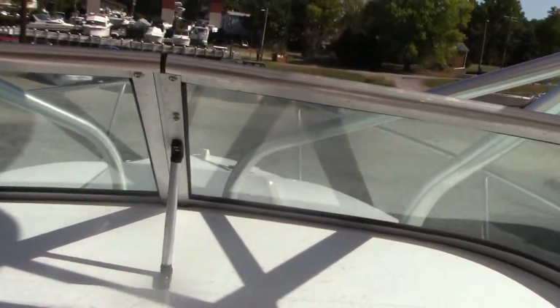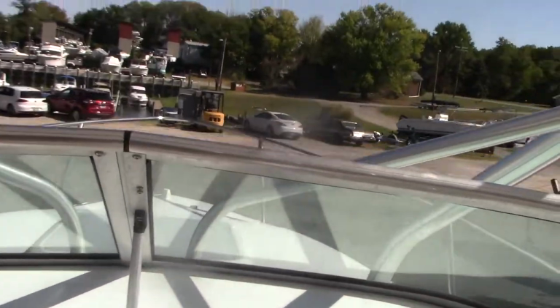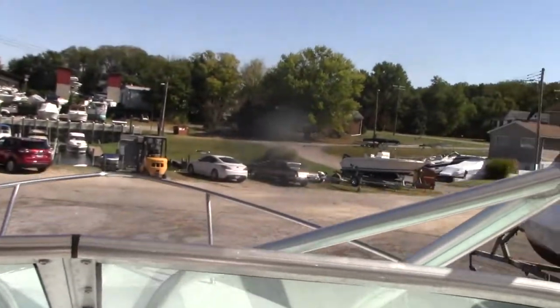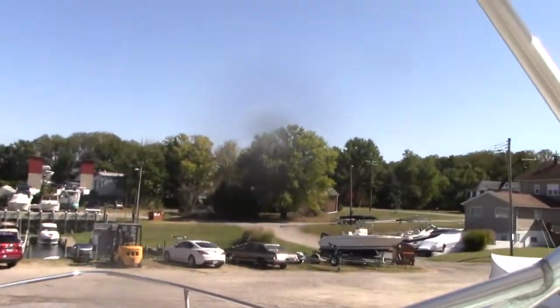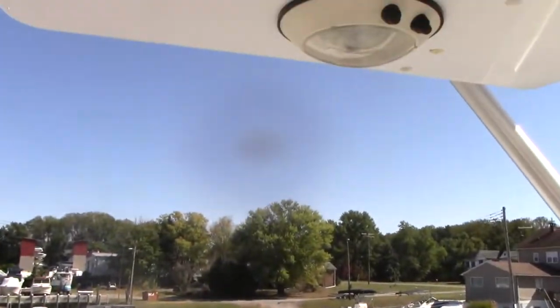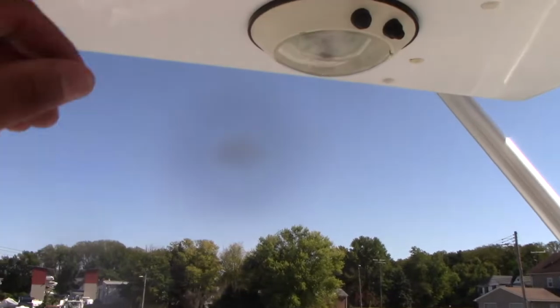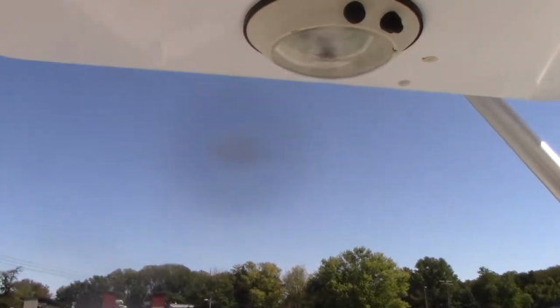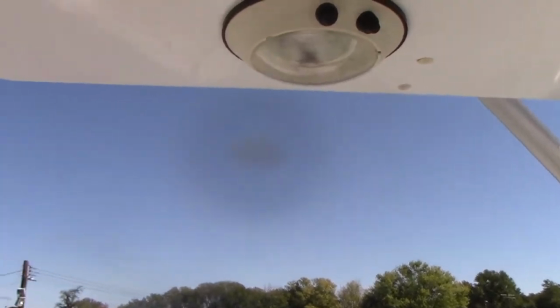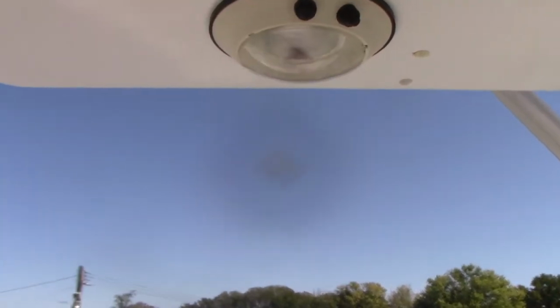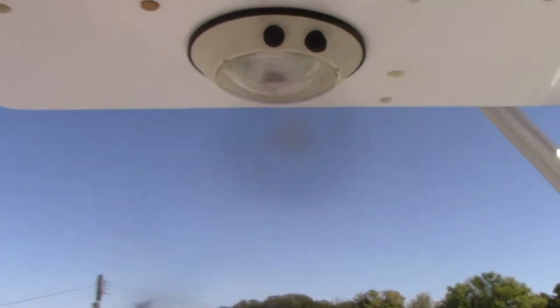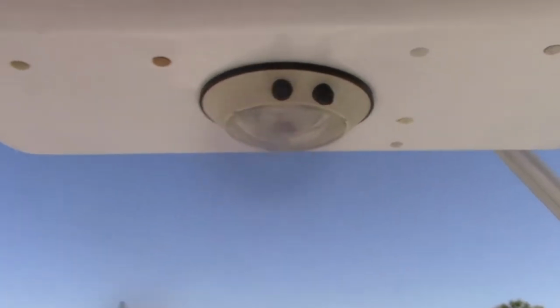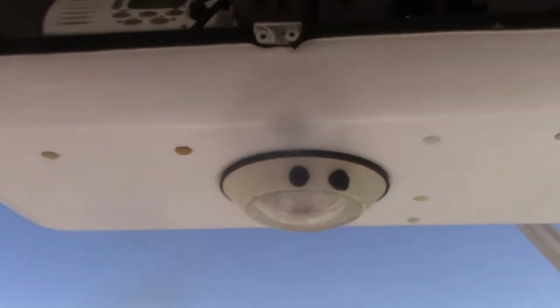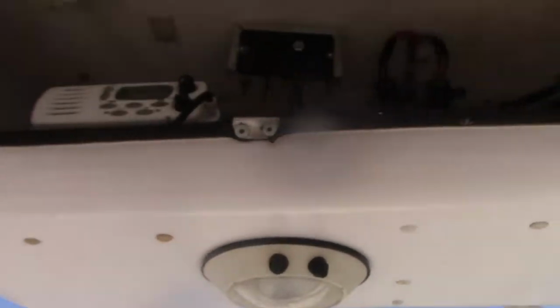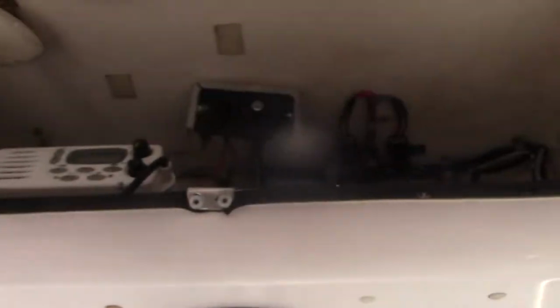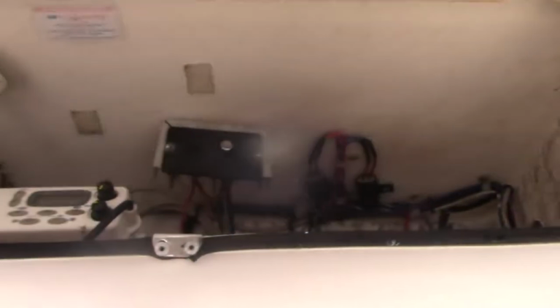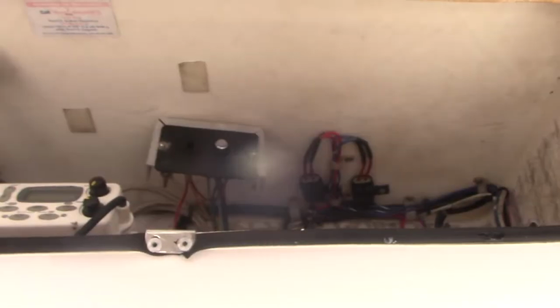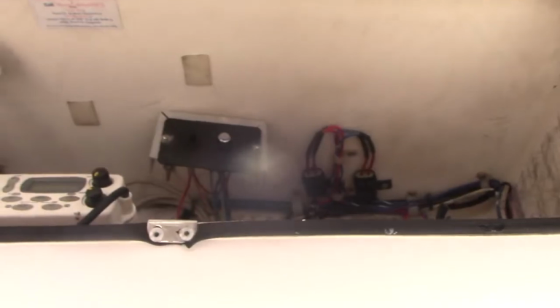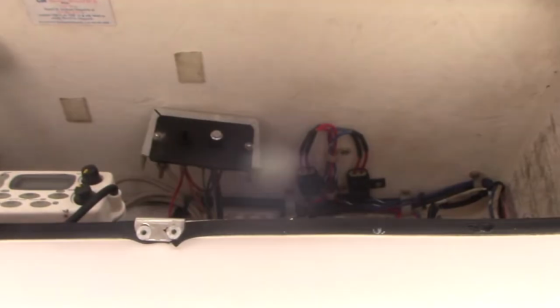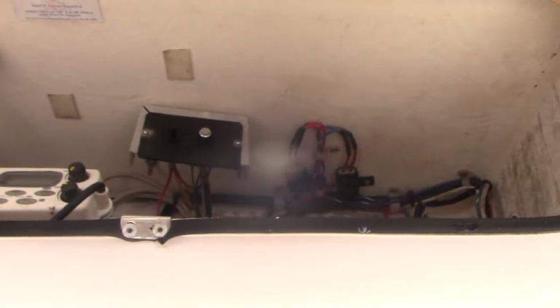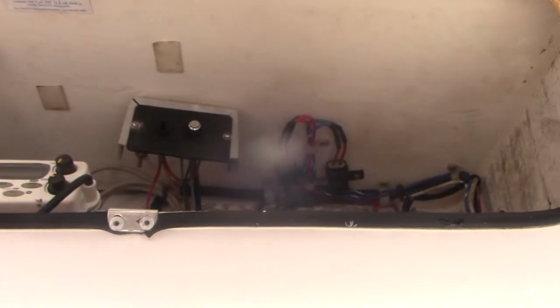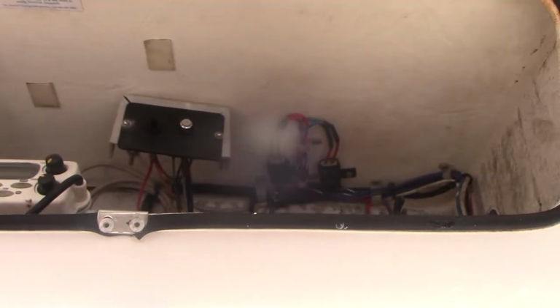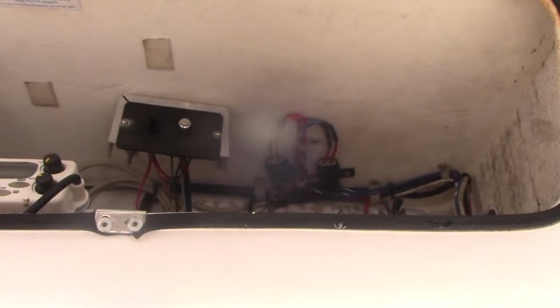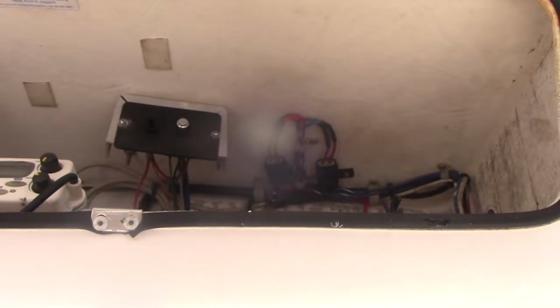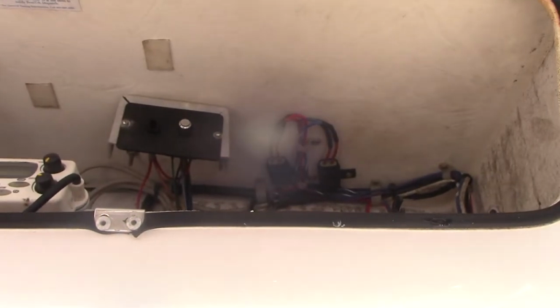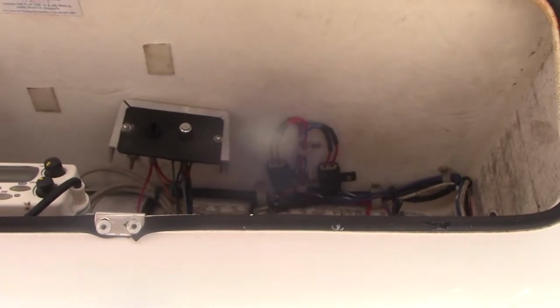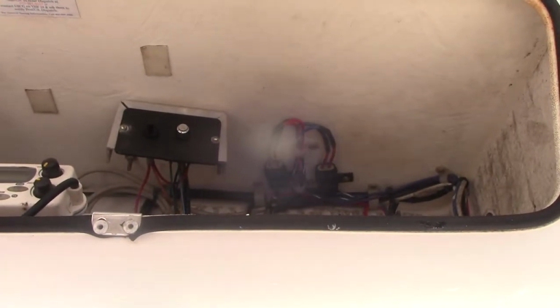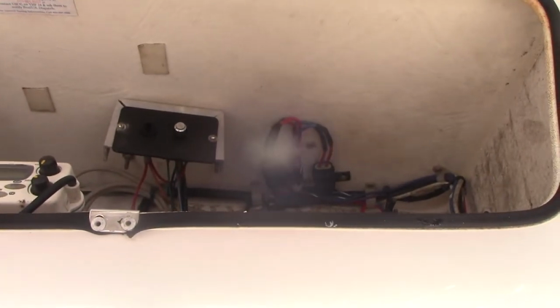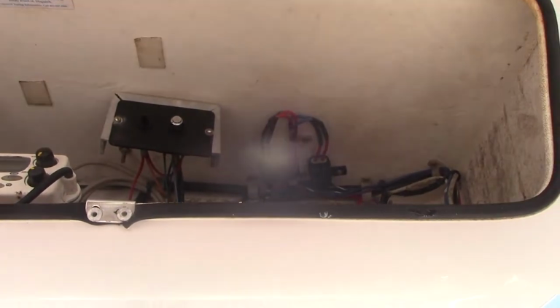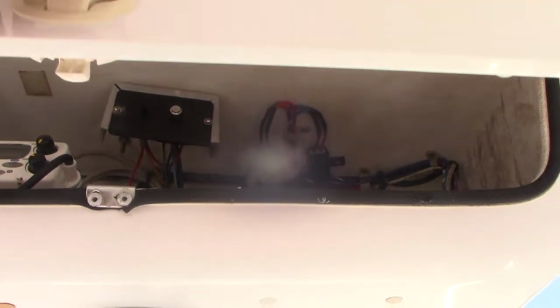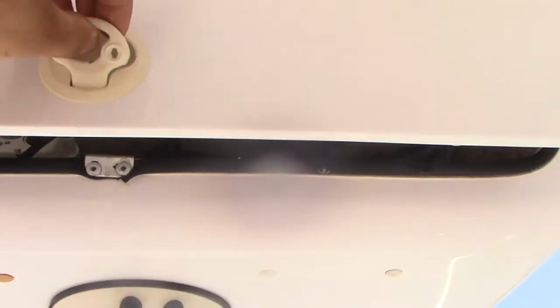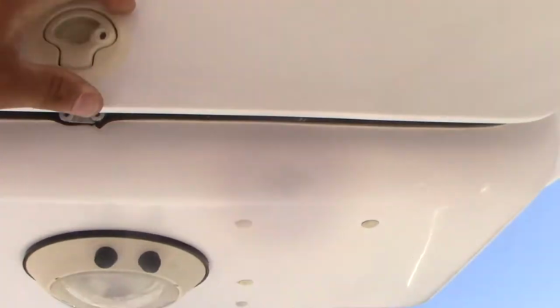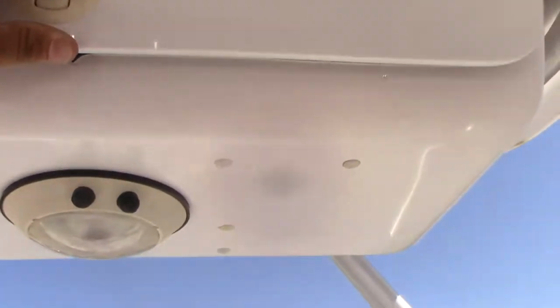There's a little electronics box with a VHF radio and the remote spotlight control.